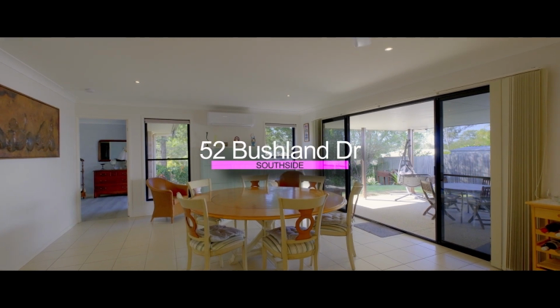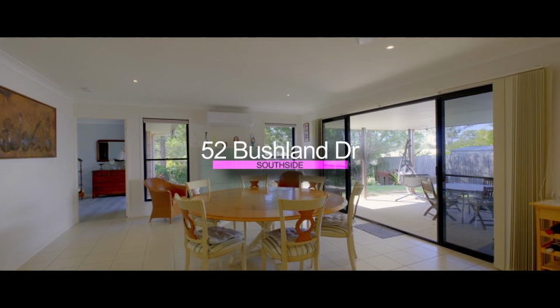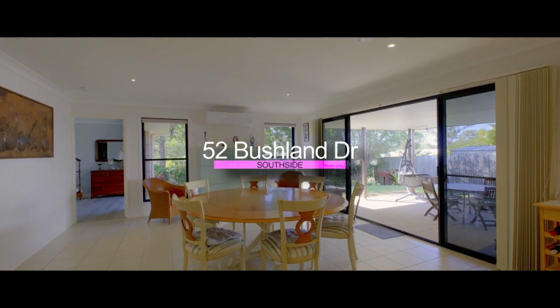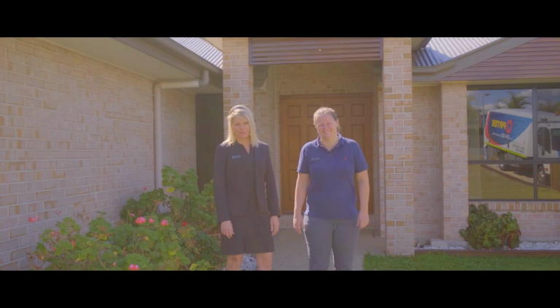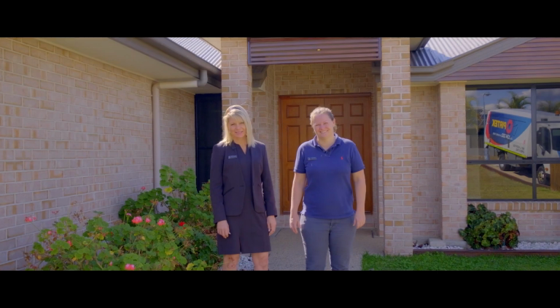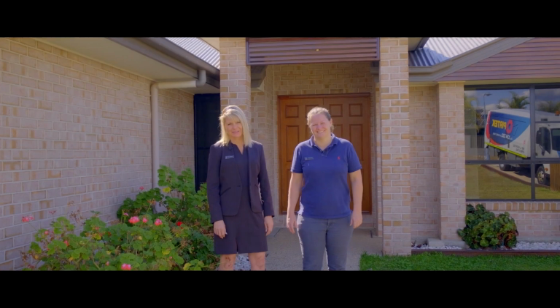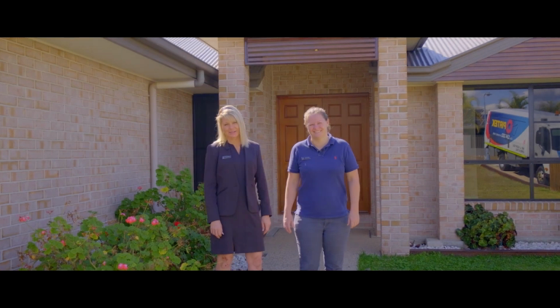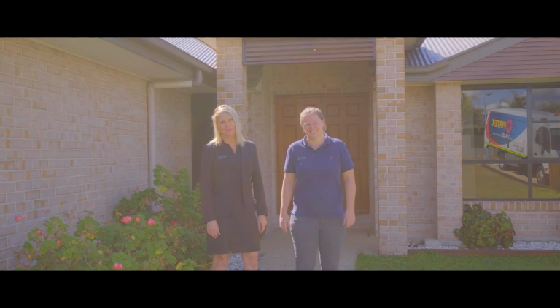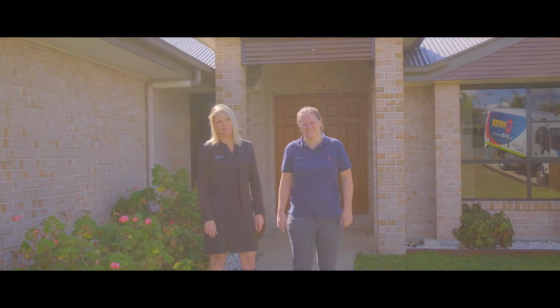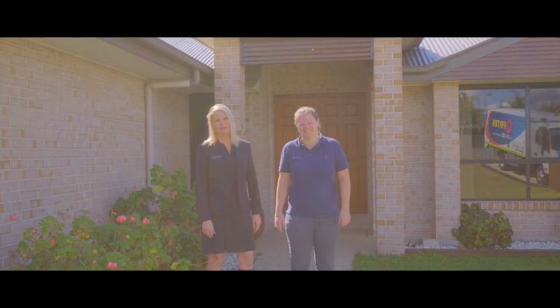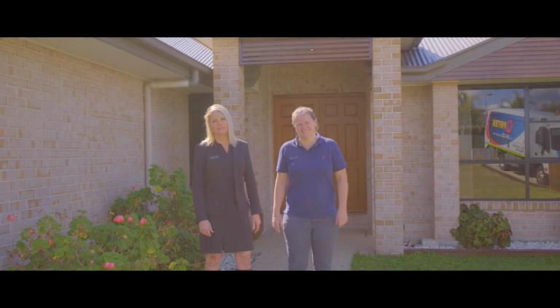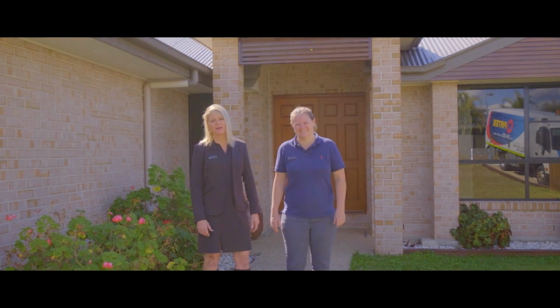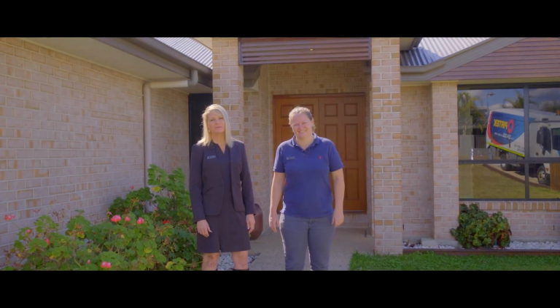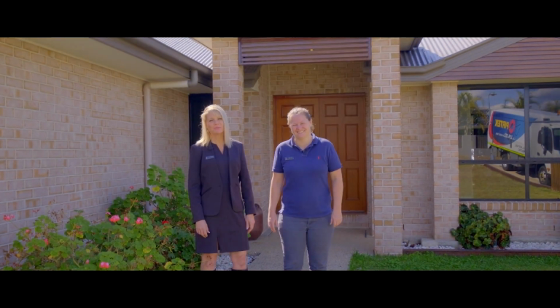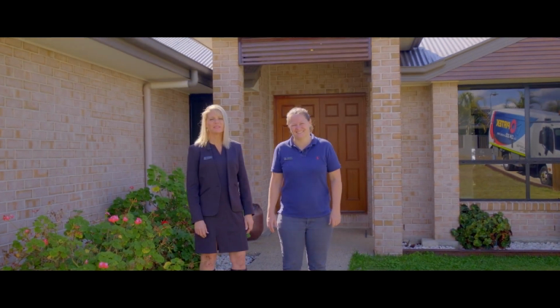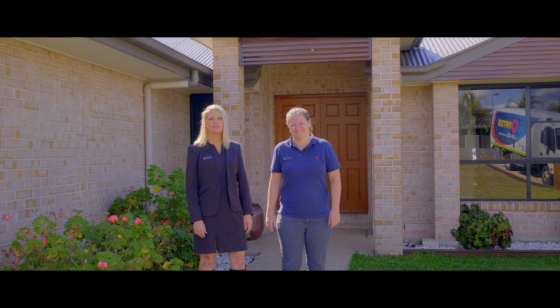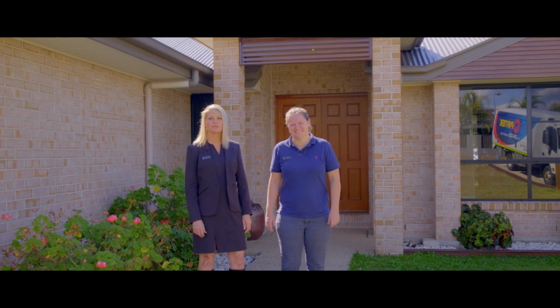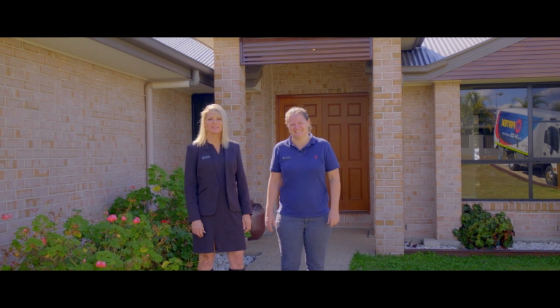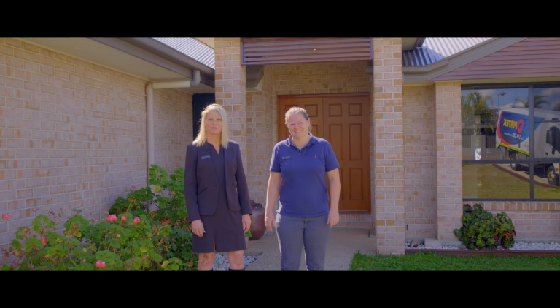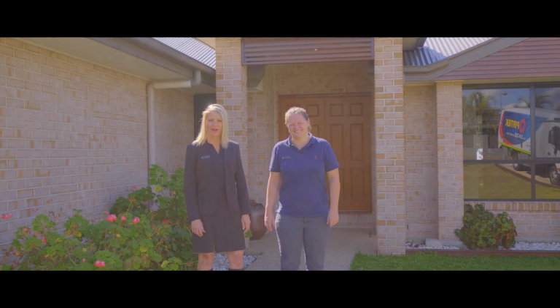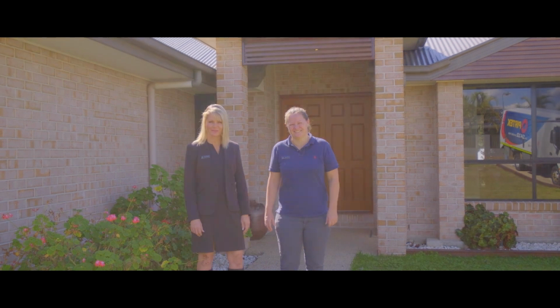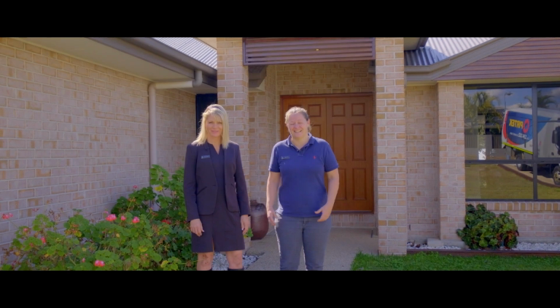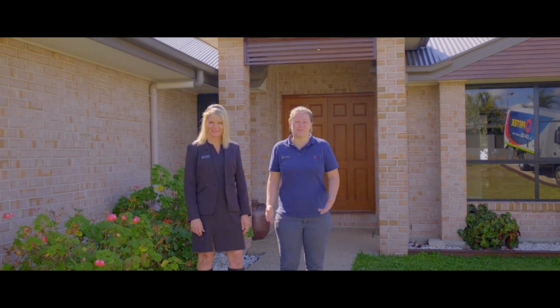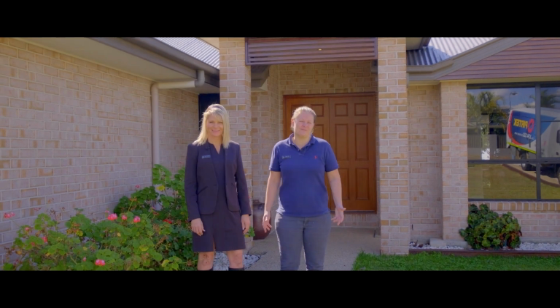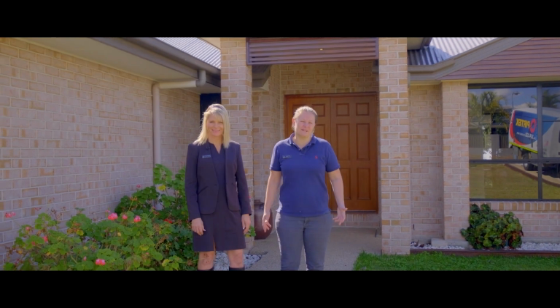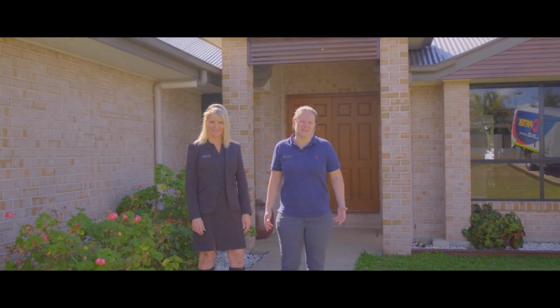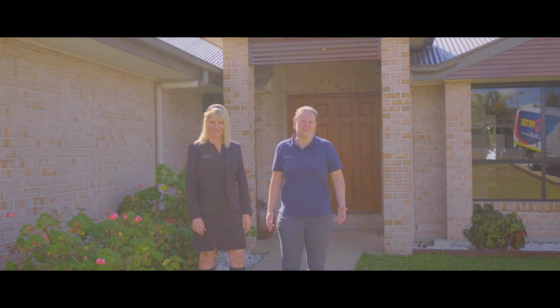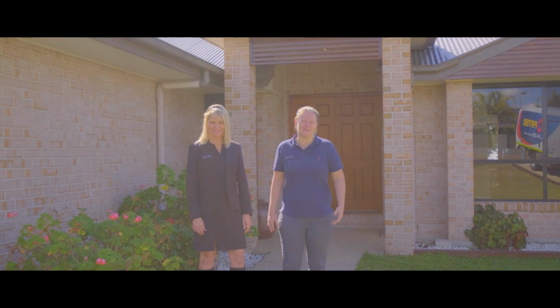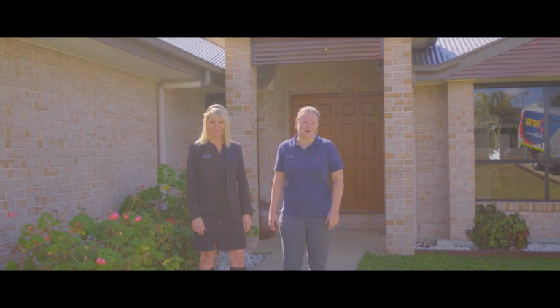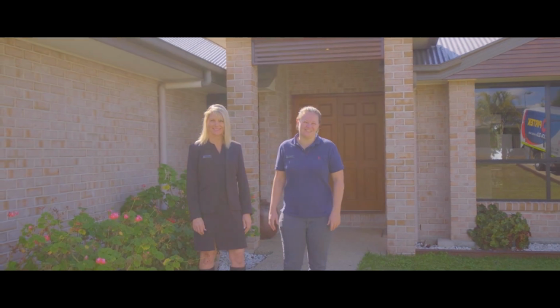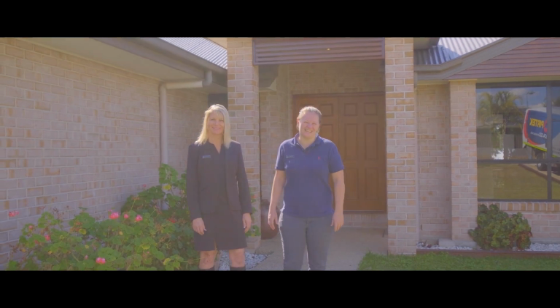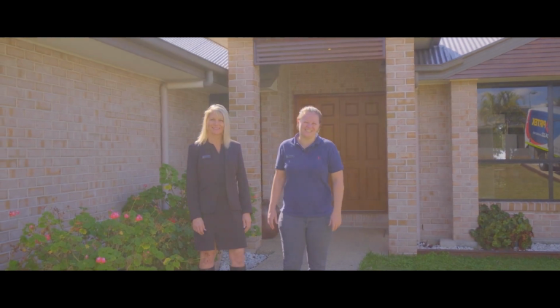Hi everyone, Tina and Steph from Anchor Realty. Welcome to 52 Bushland Drive, a great family home in a quiet location.